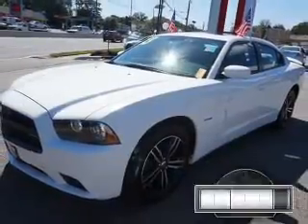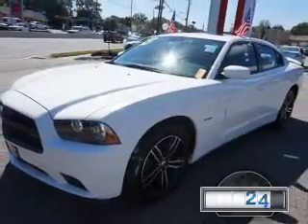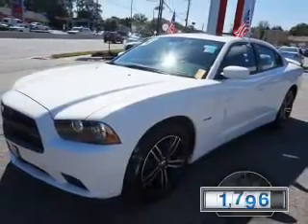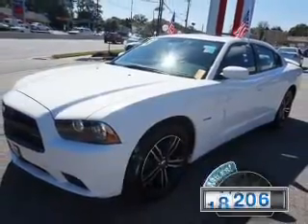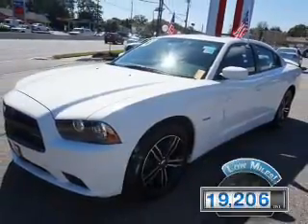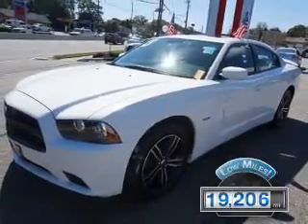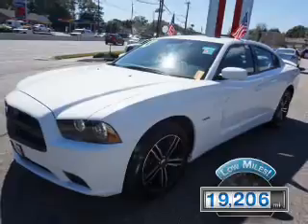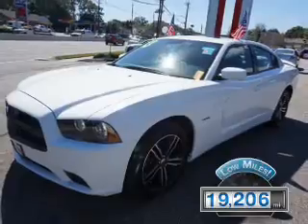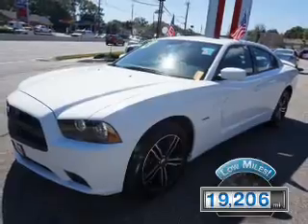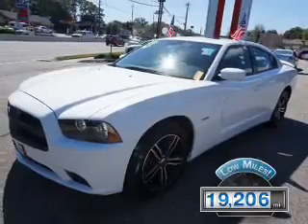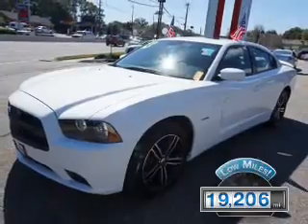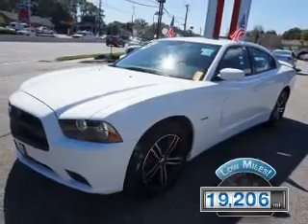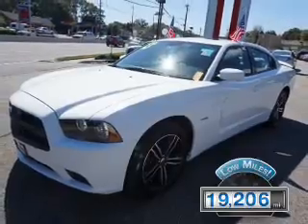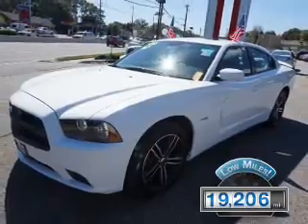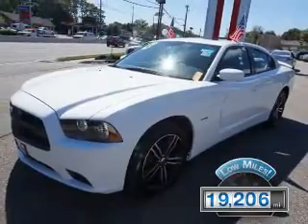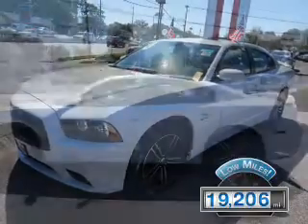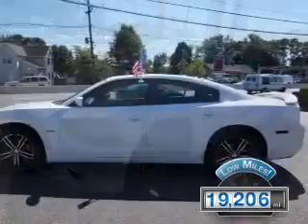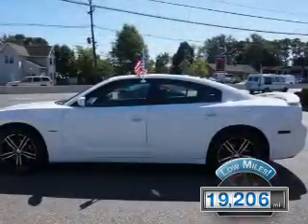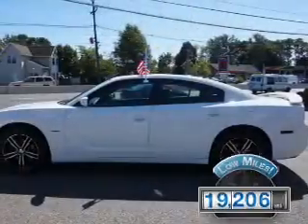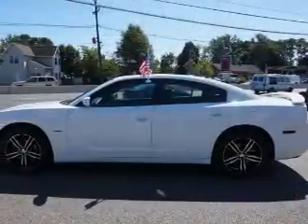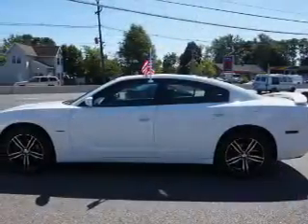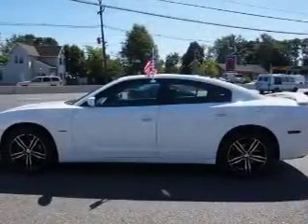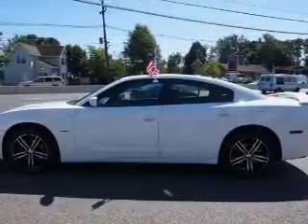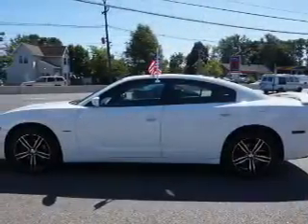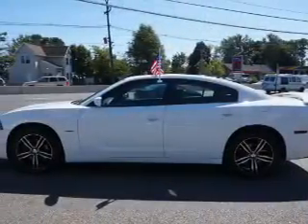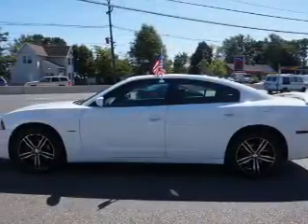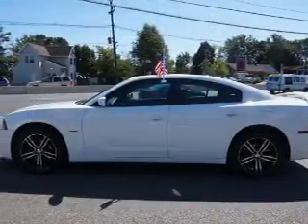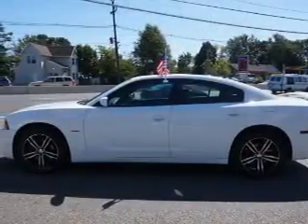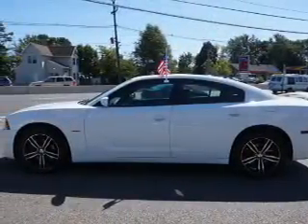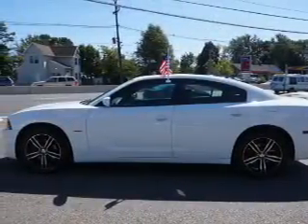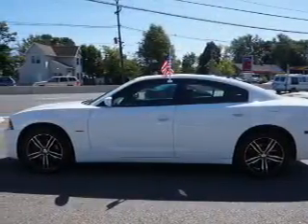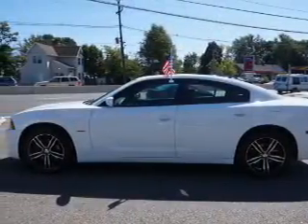With fewer than 20,000 miles, this vehicle has a long road ahead. The features include a power sunroof,